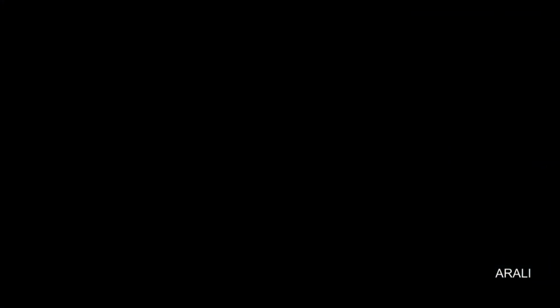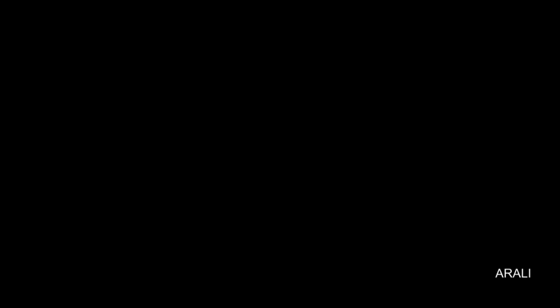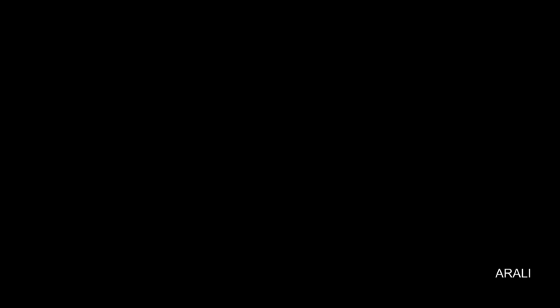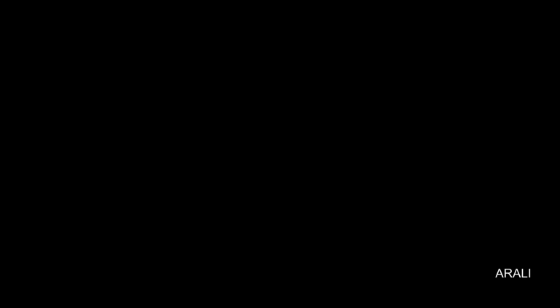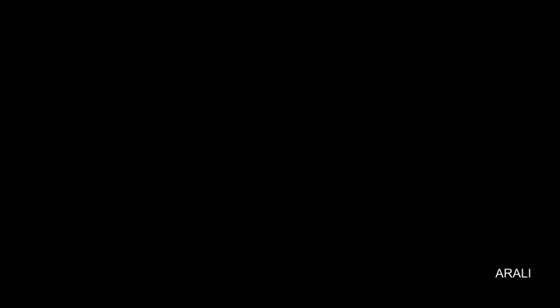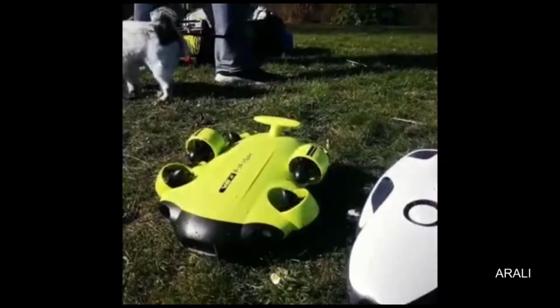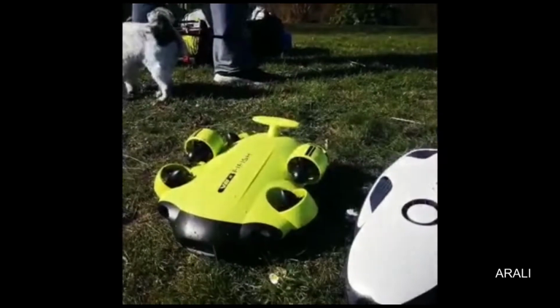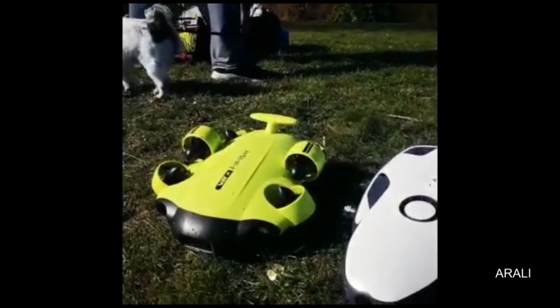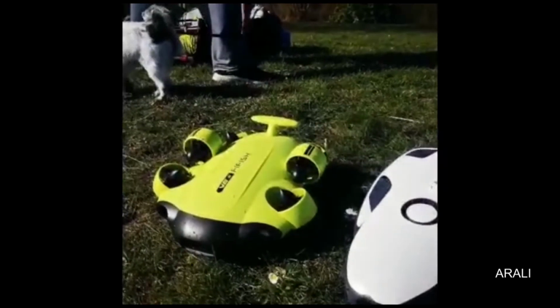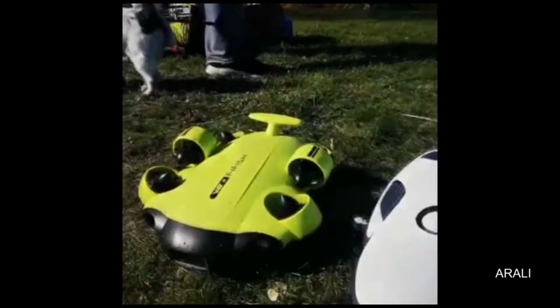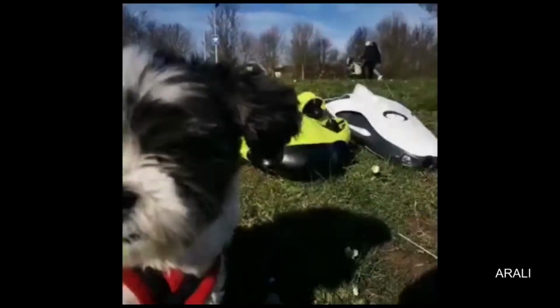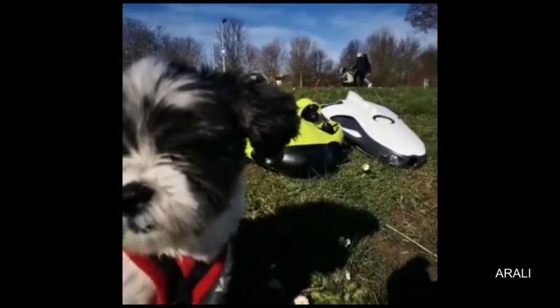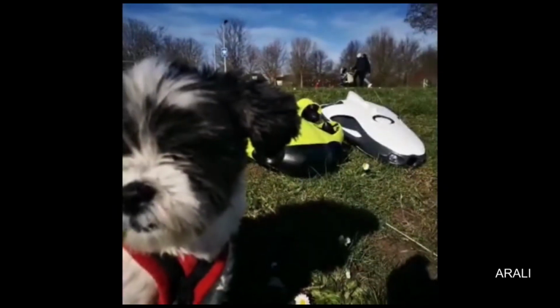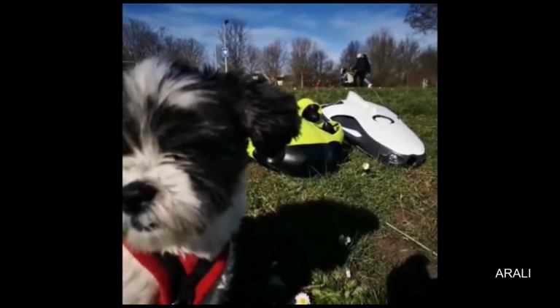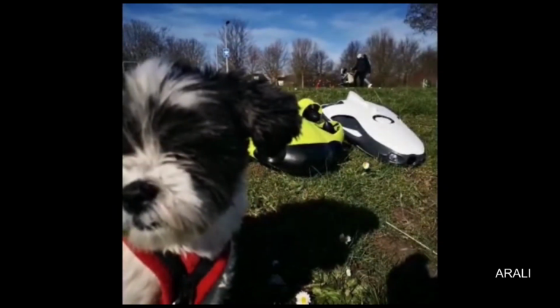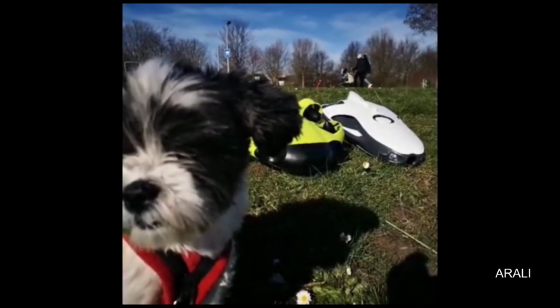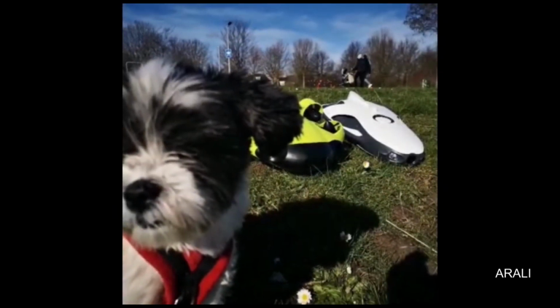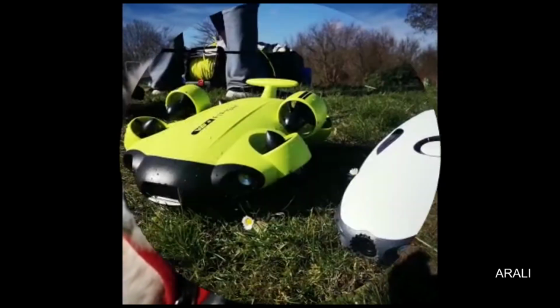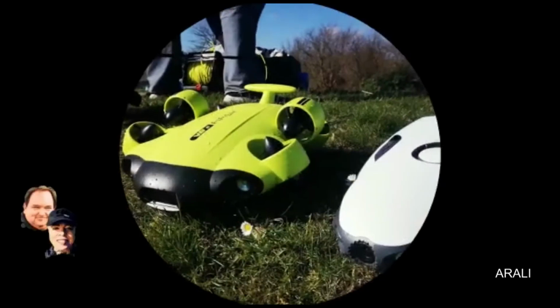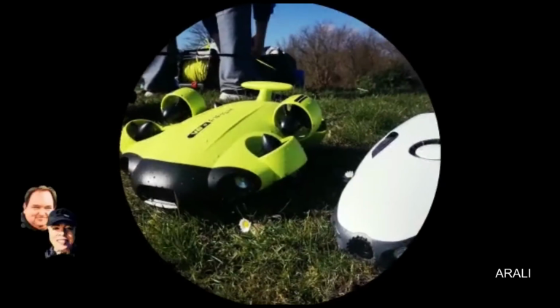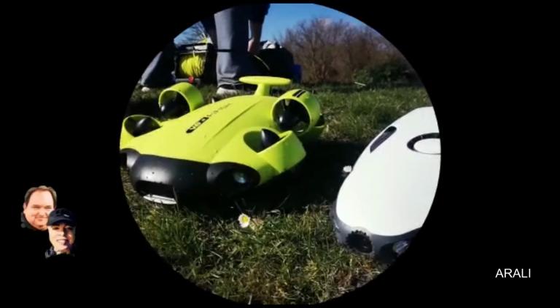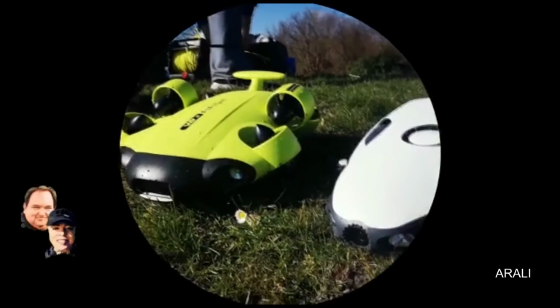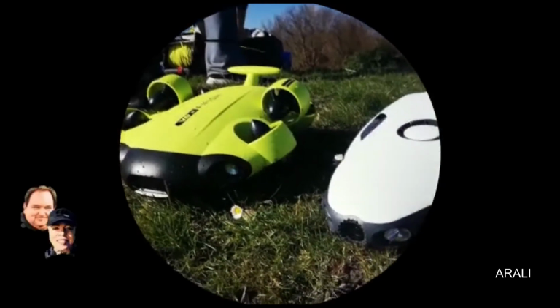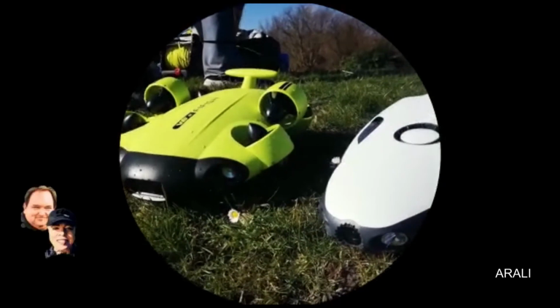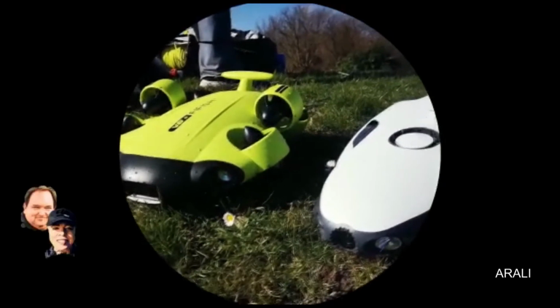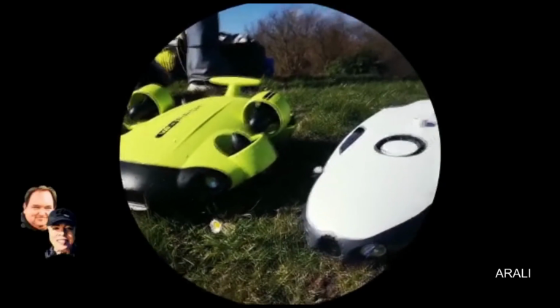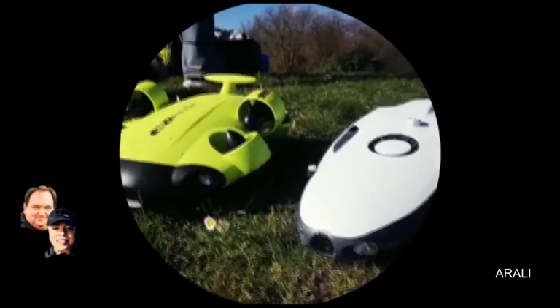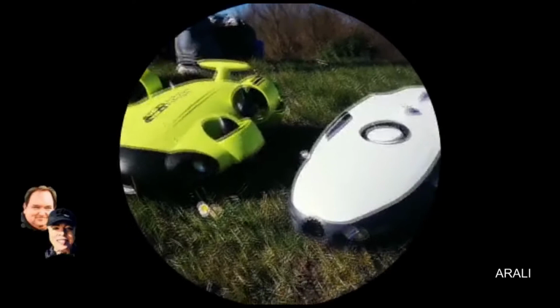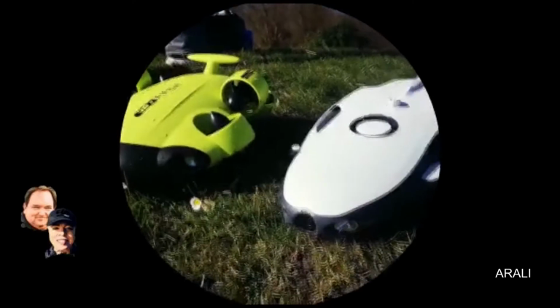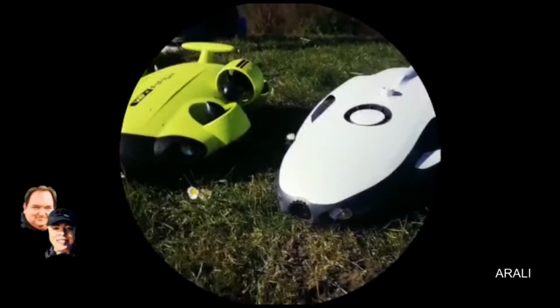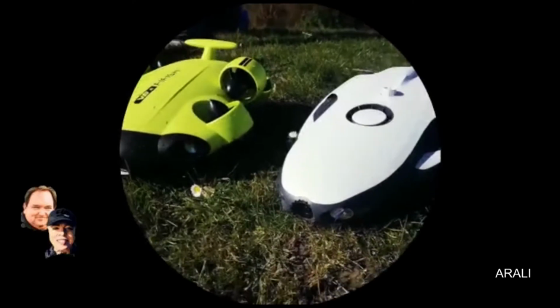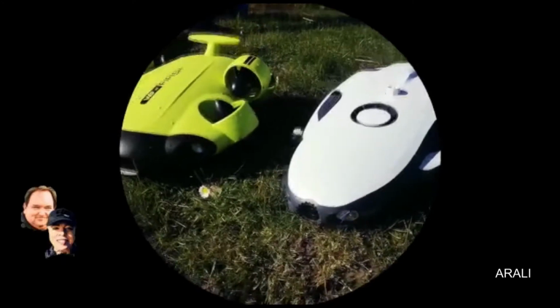Today we're going to be using the PowerRay to film the FiFish in its first dip in the water.